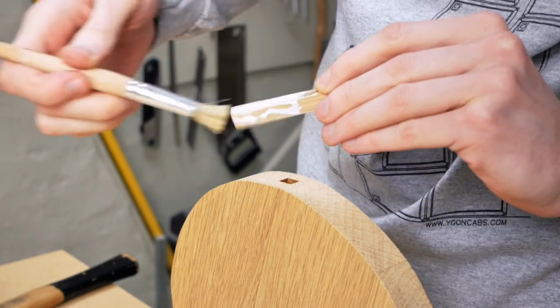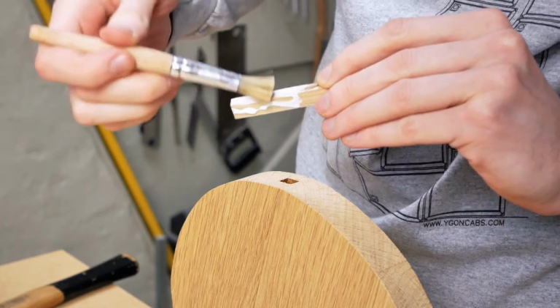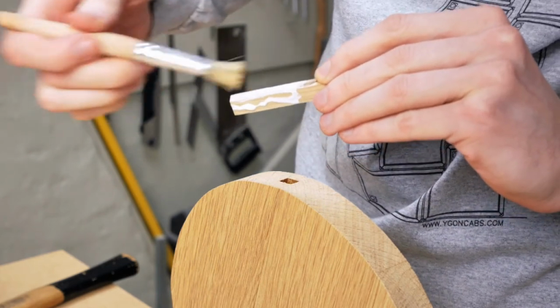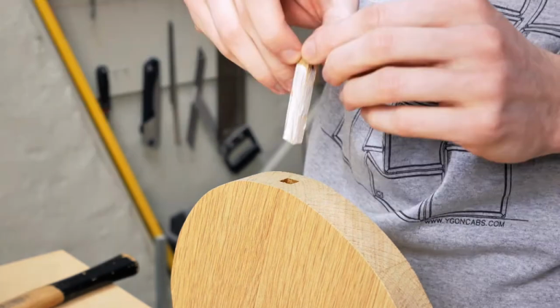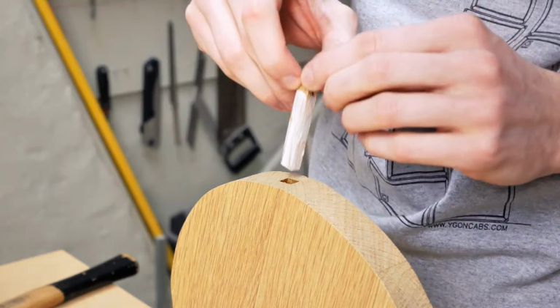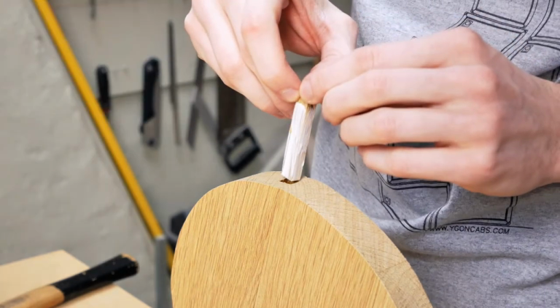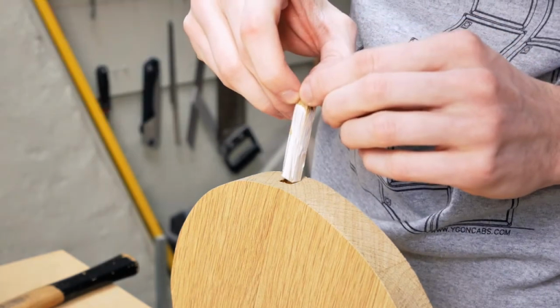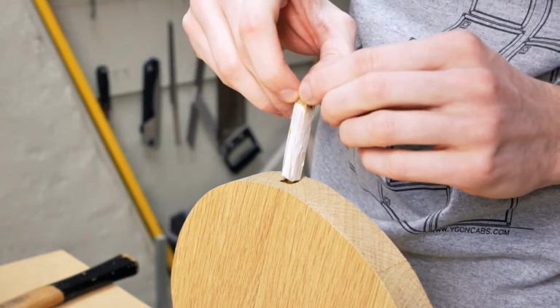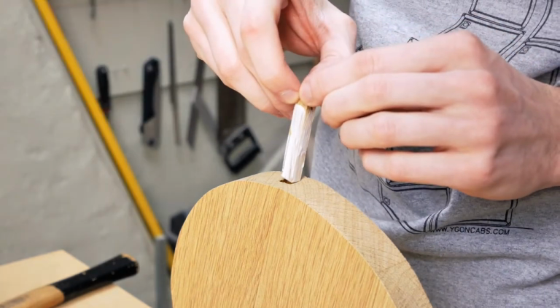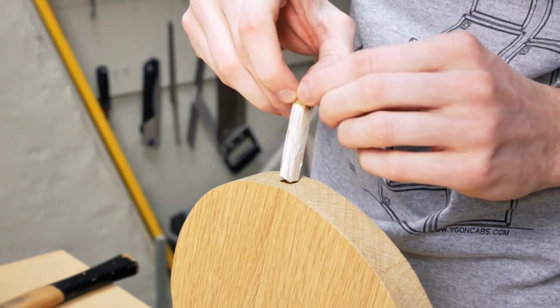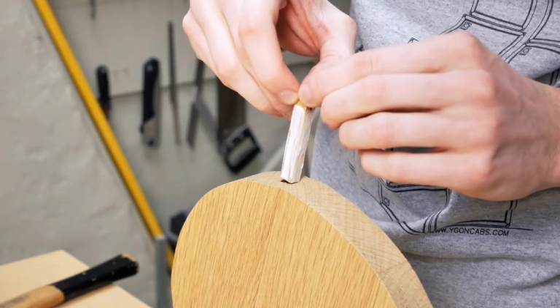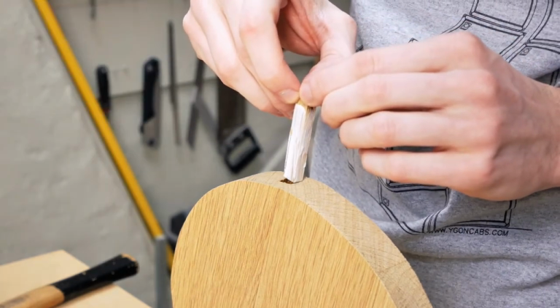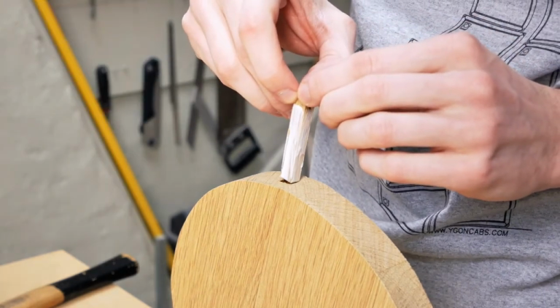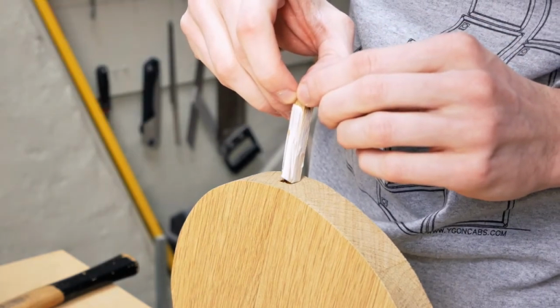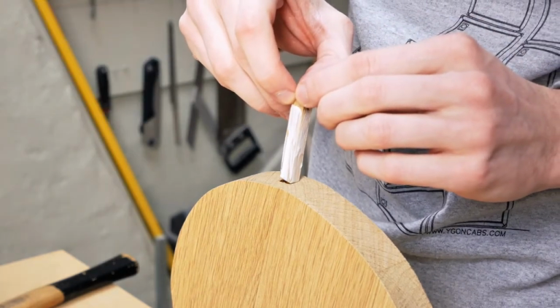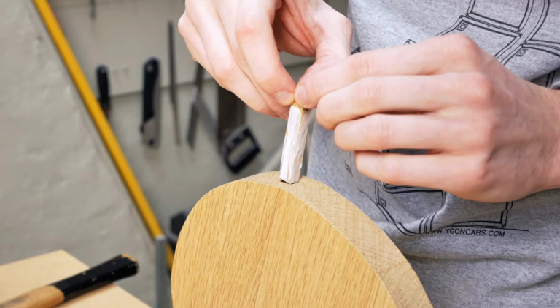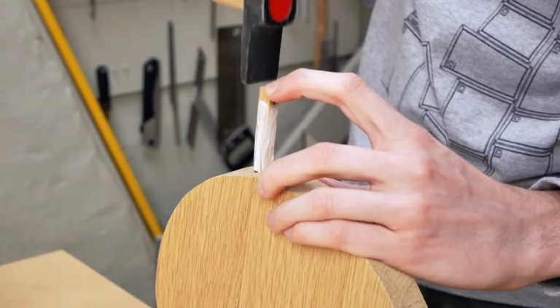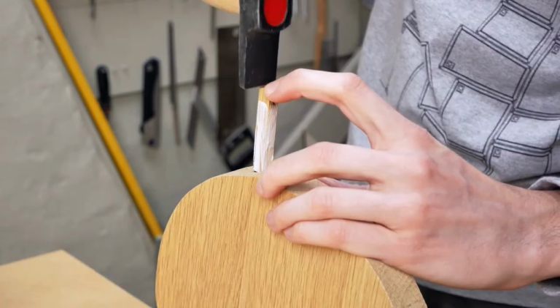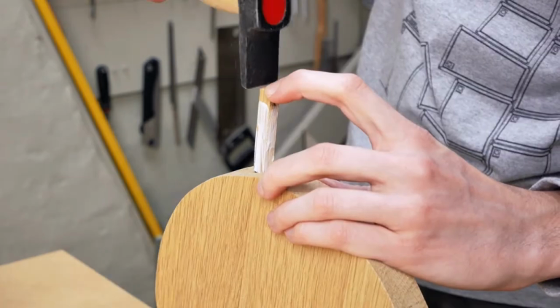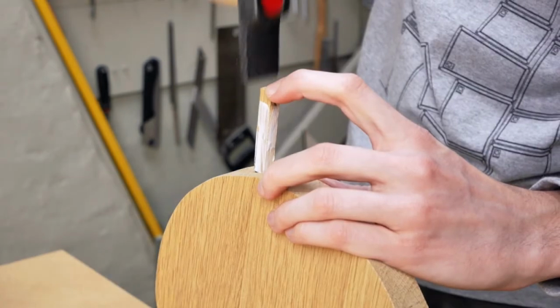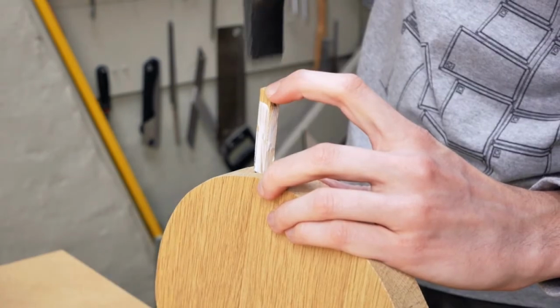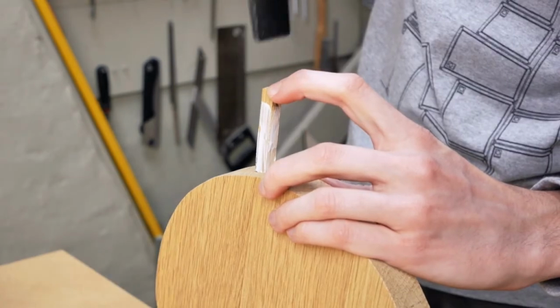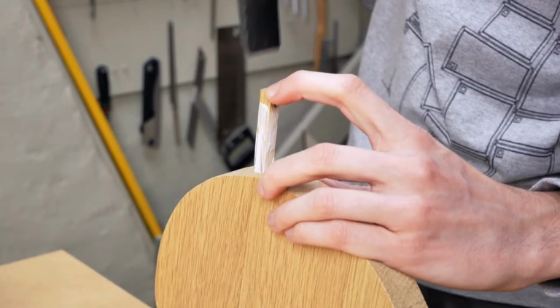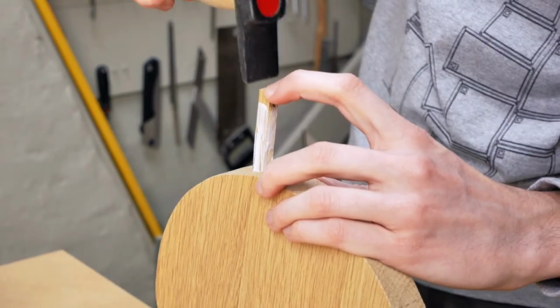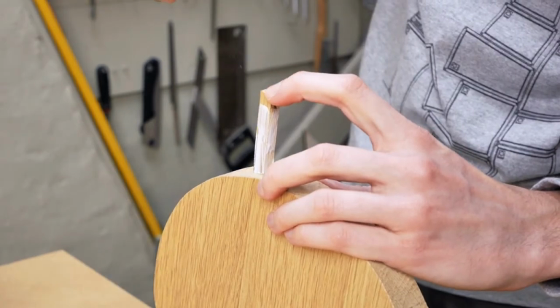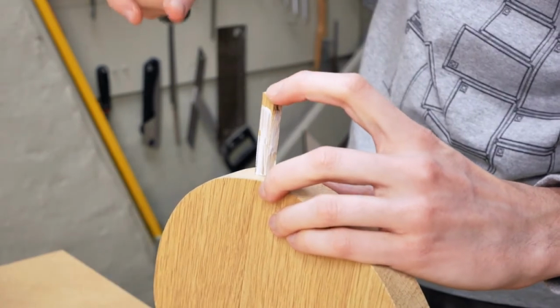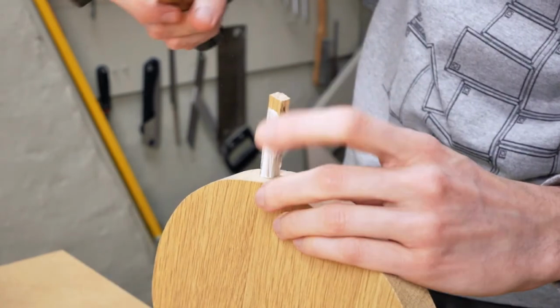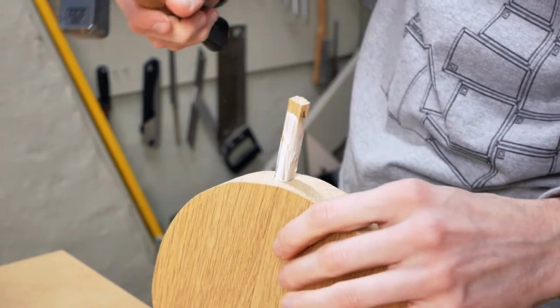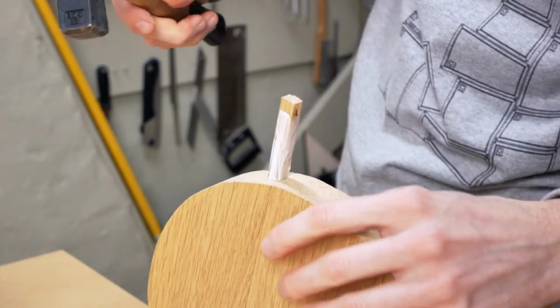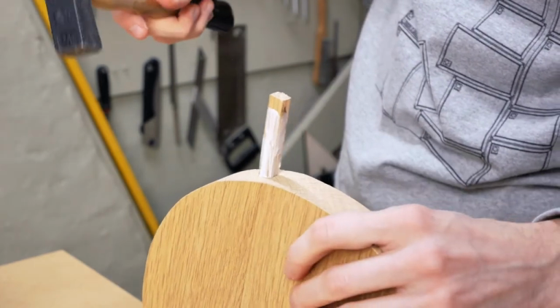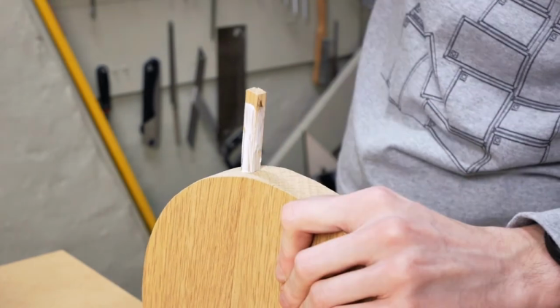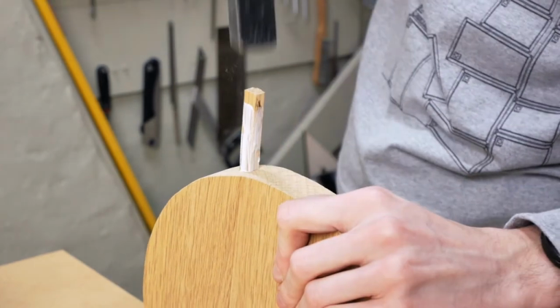To fill the gap I cut a piece of oak with matching grain, put a bunch of glue on it and used a hammer to get it as deep as possible.